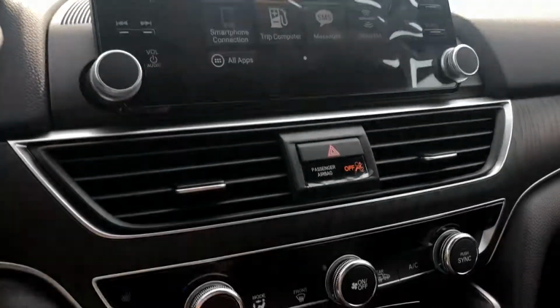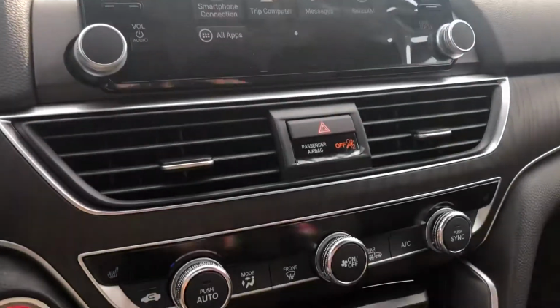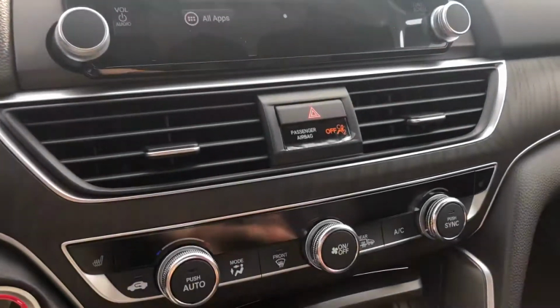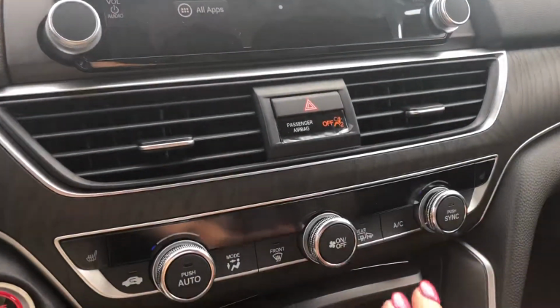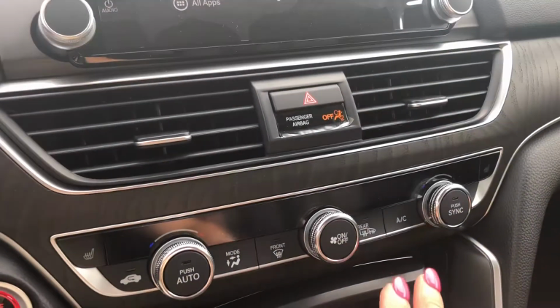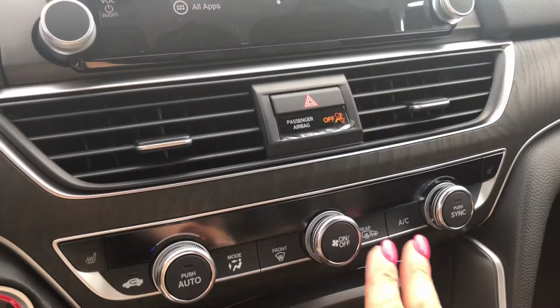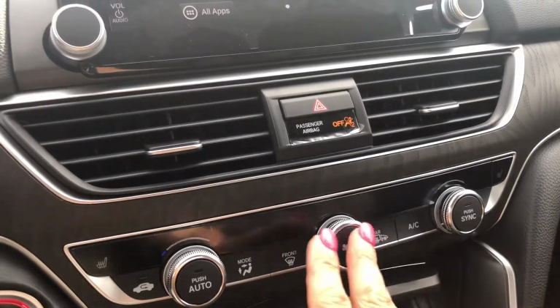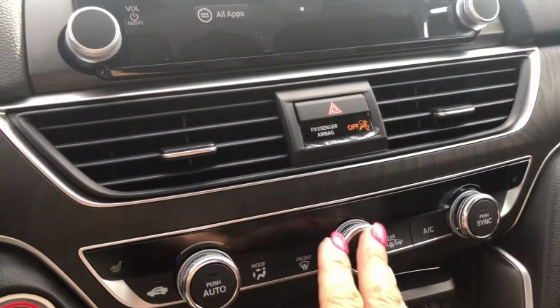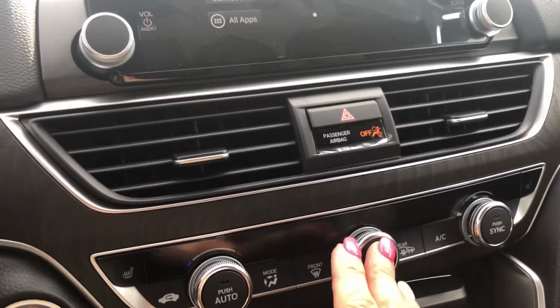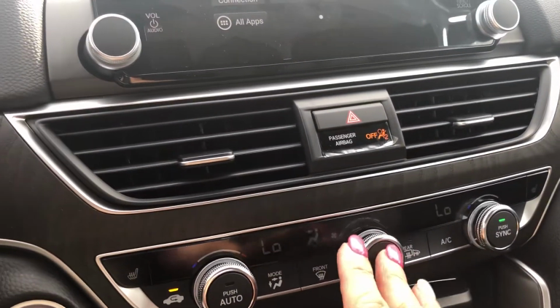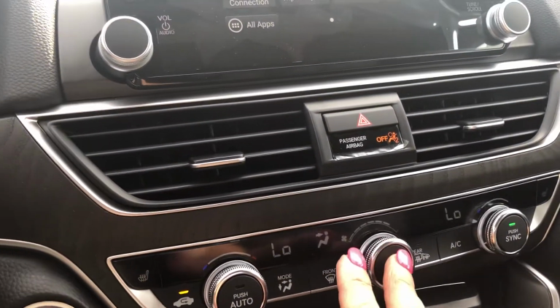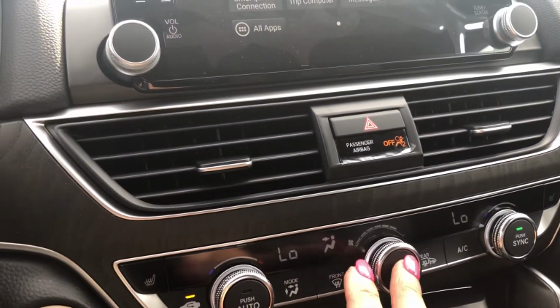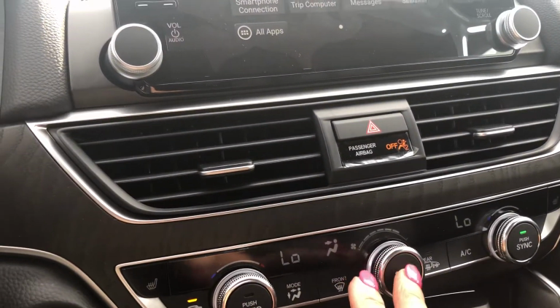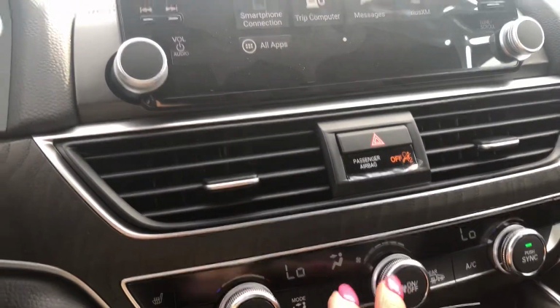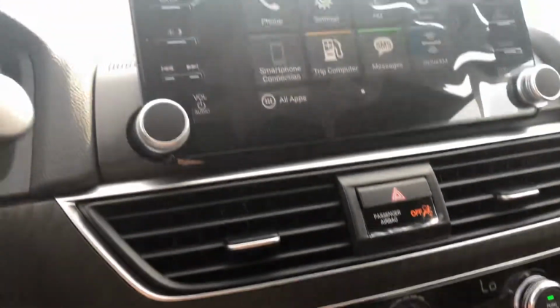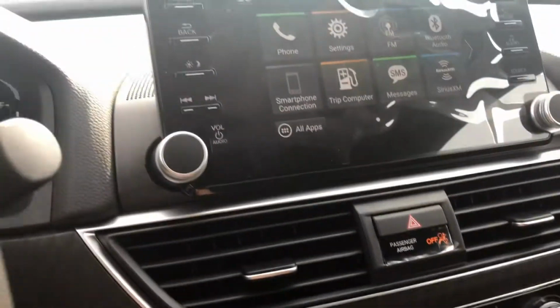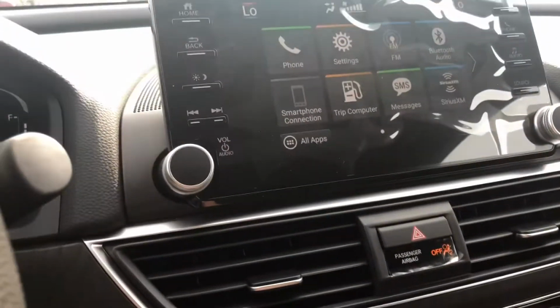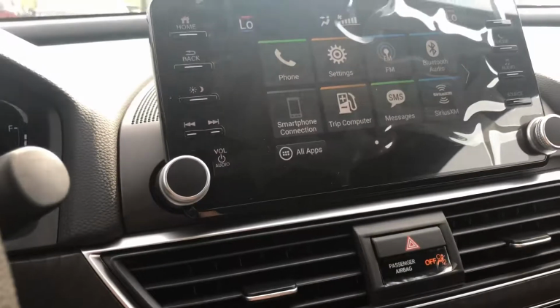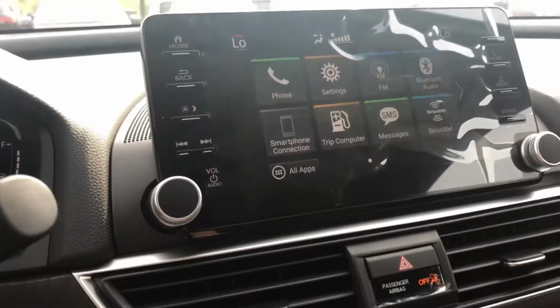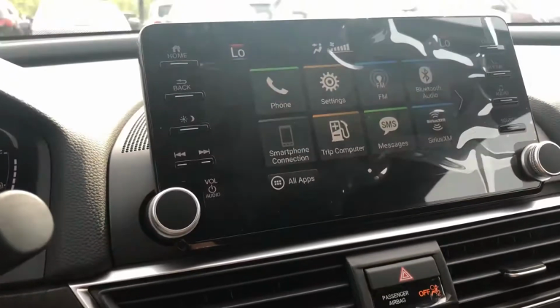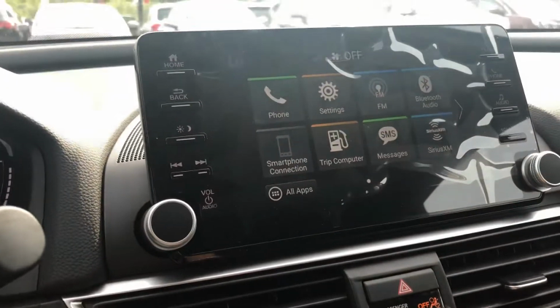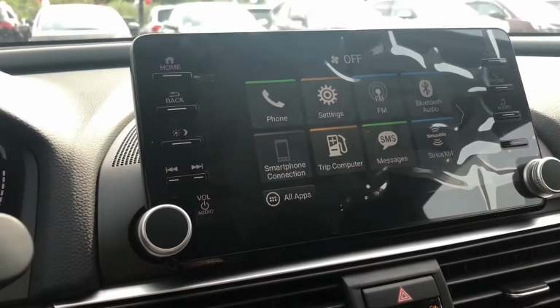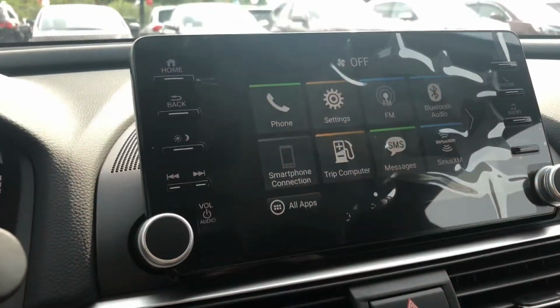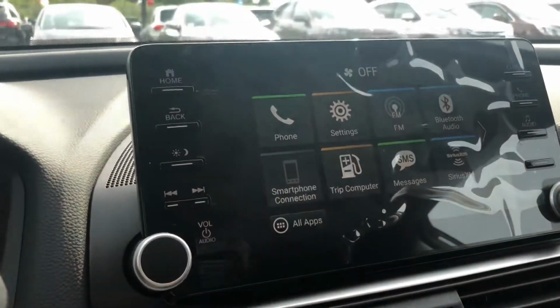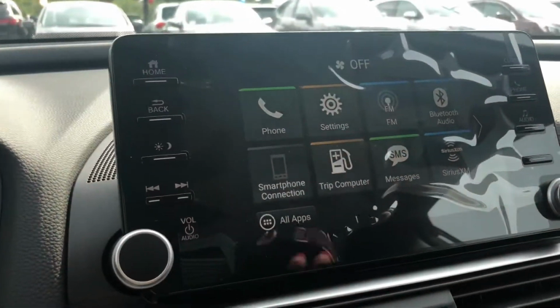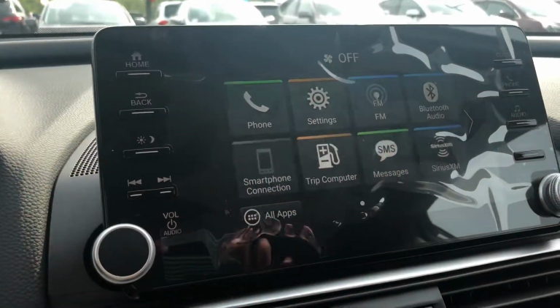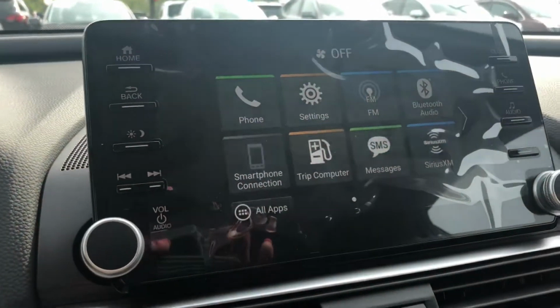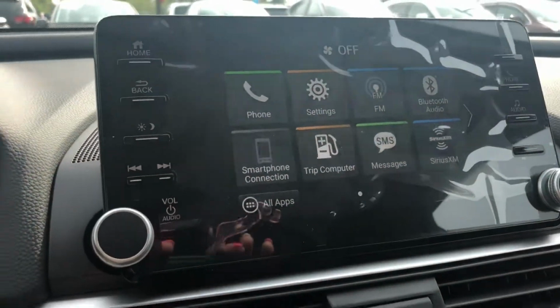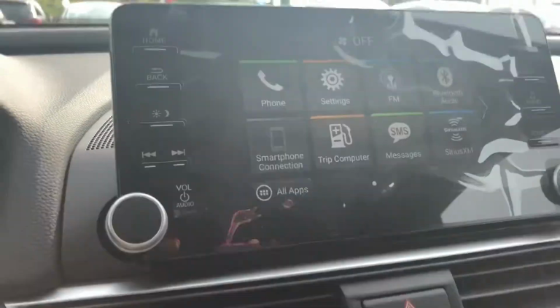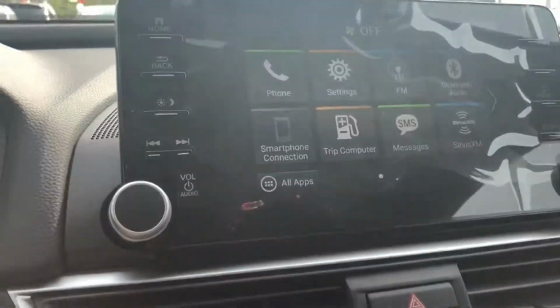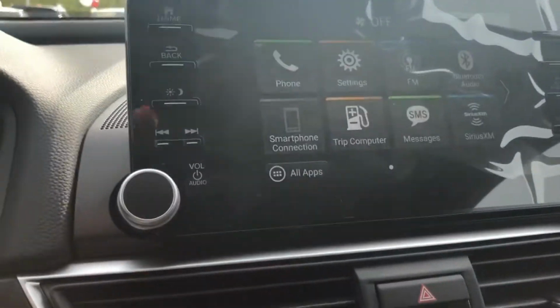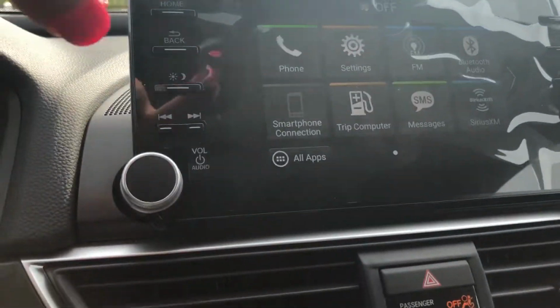Touch the home button and you can go back, and then there's your tachometer. All new controls for your climate control and a brand new integration screen.